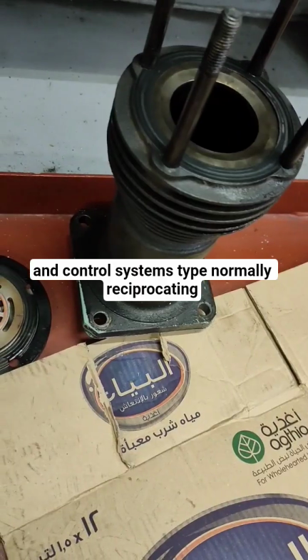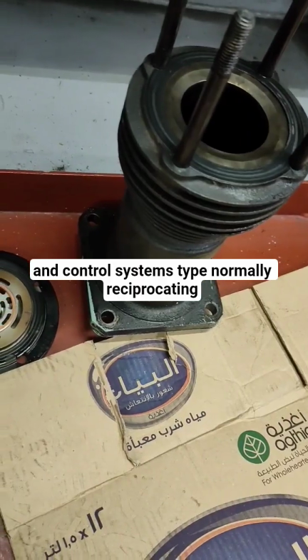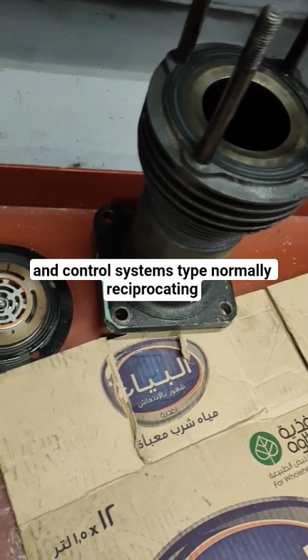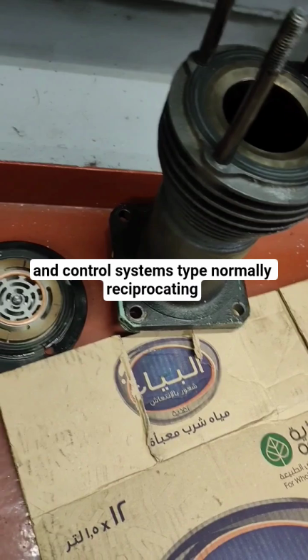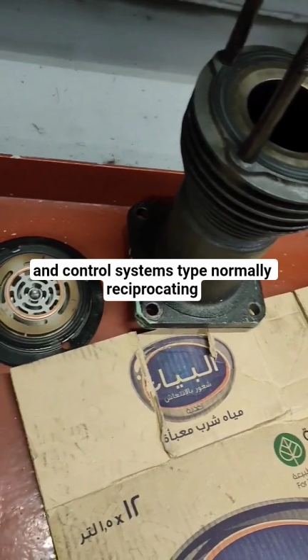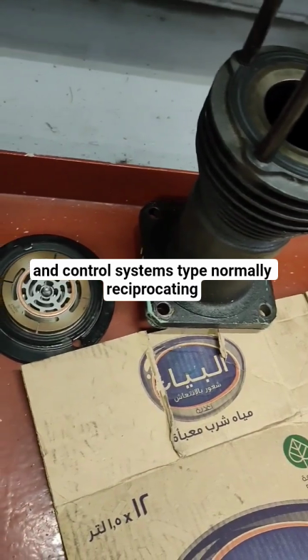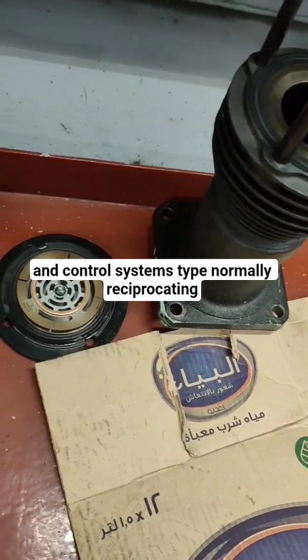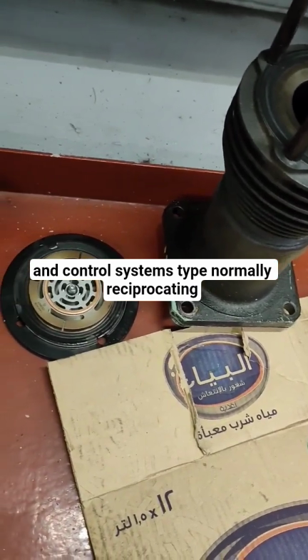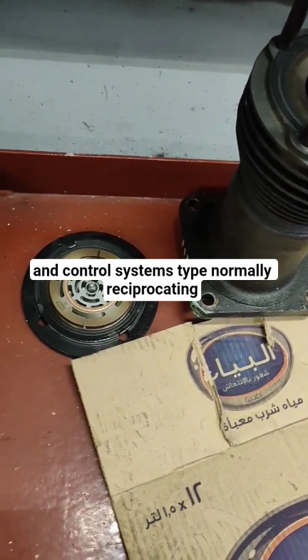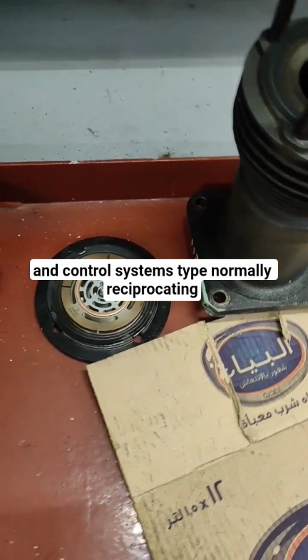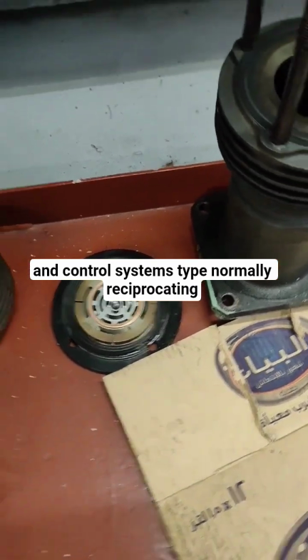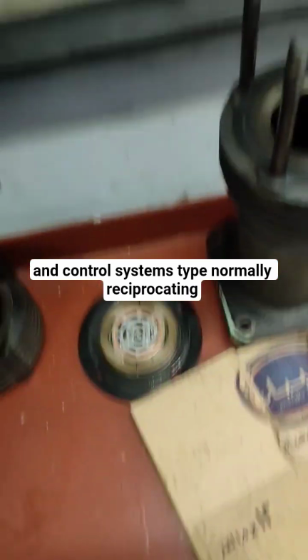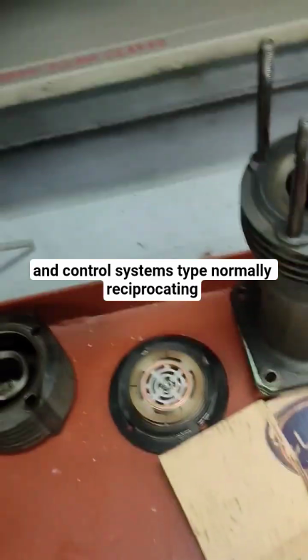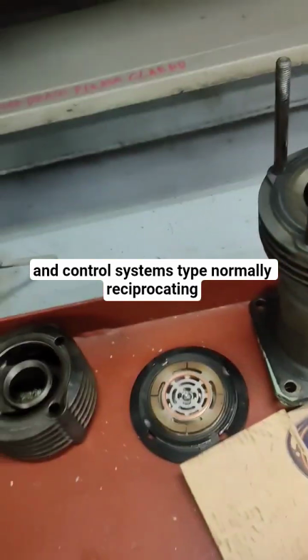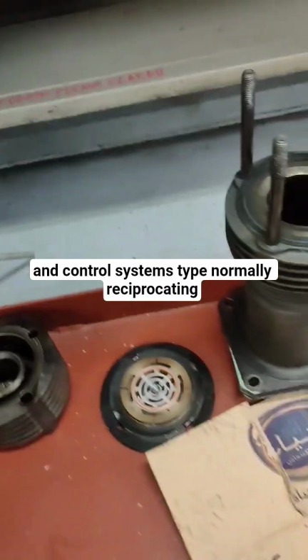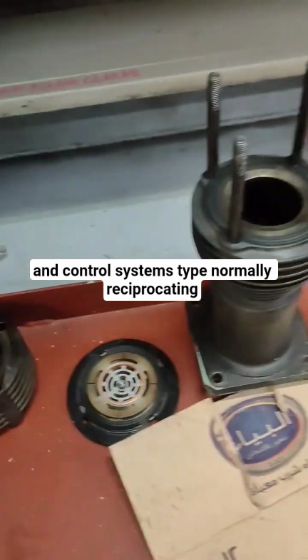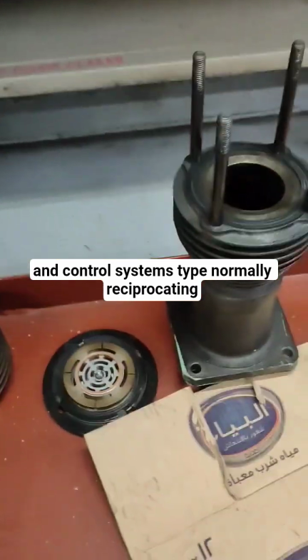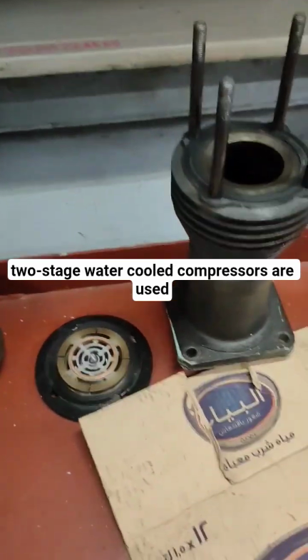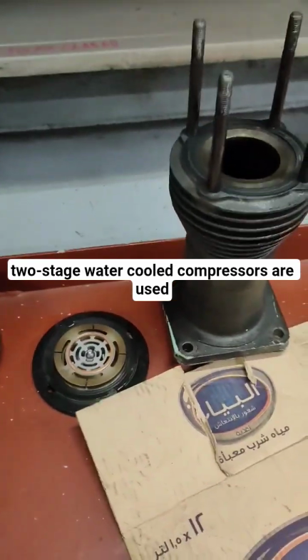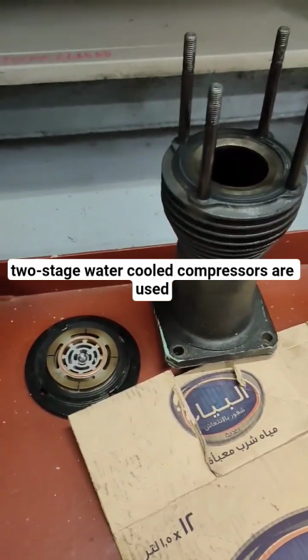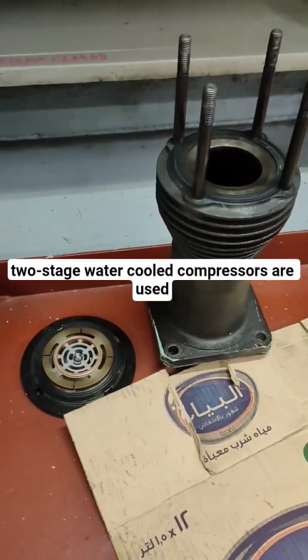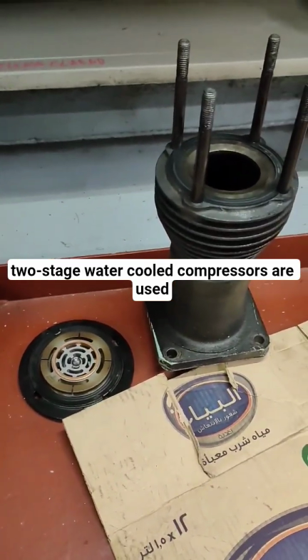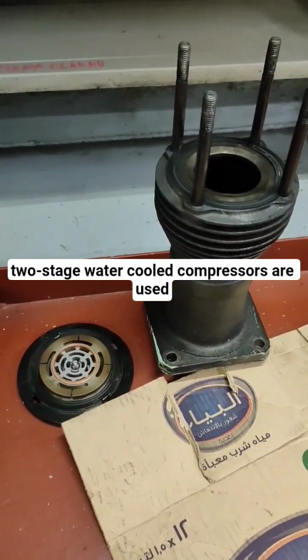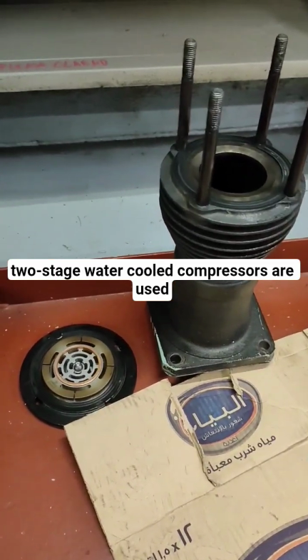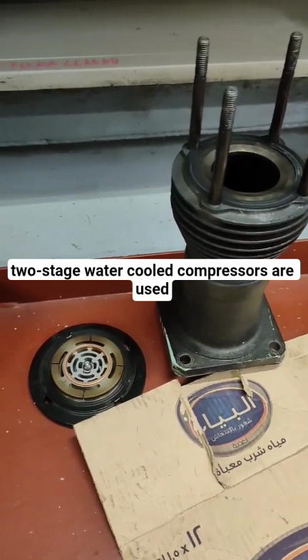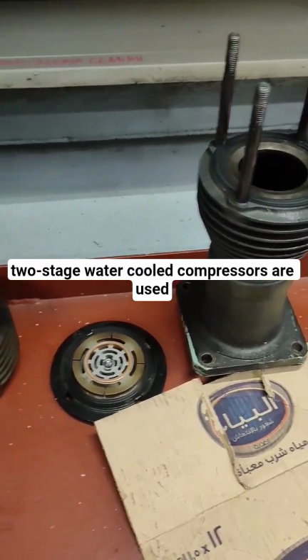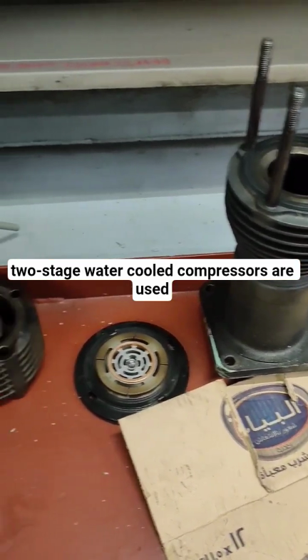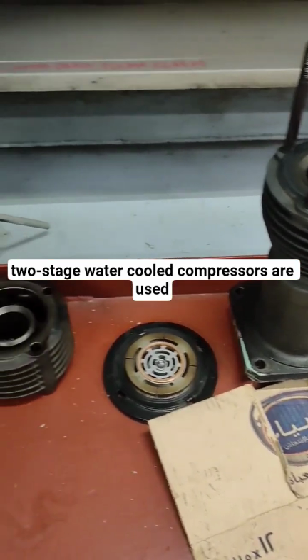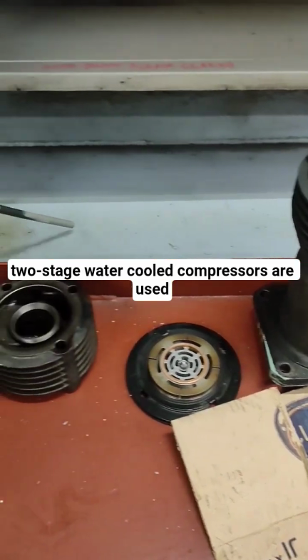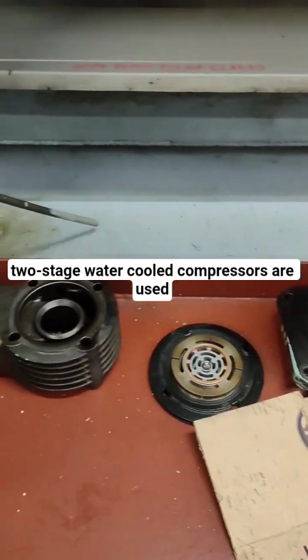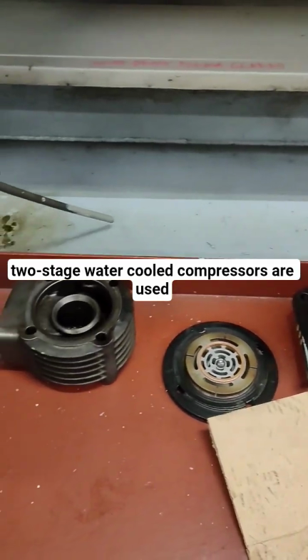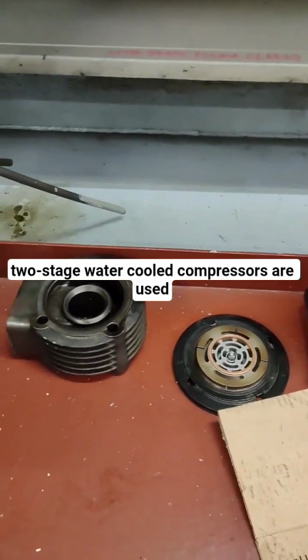Type: Normally reciprocating, two-stage, water-cooled compressors are used.